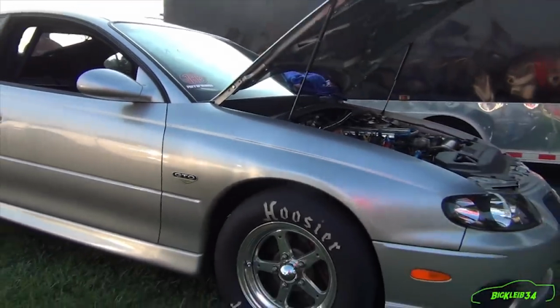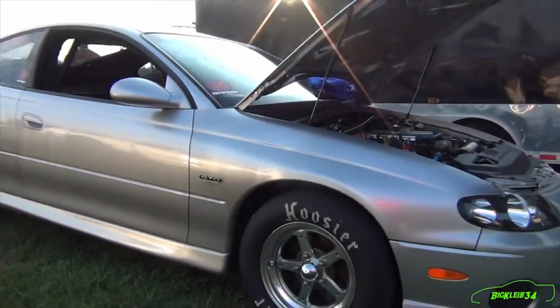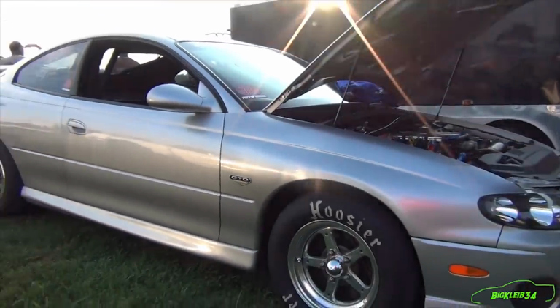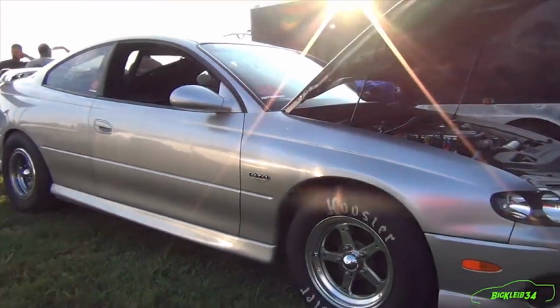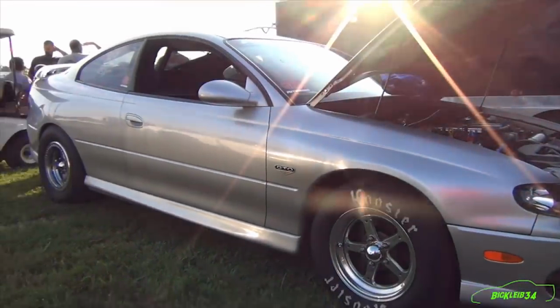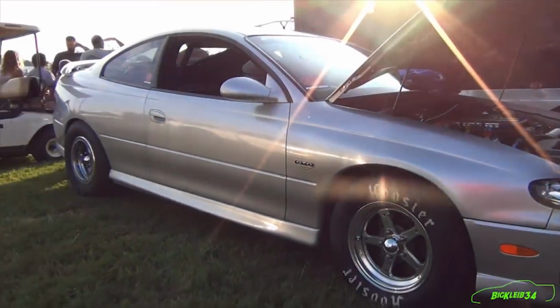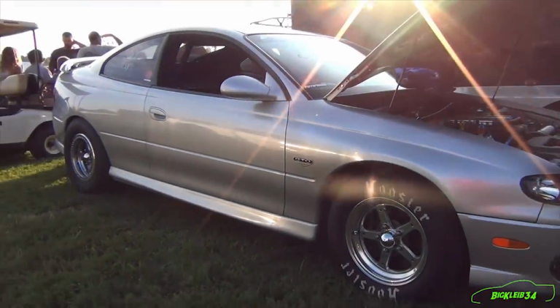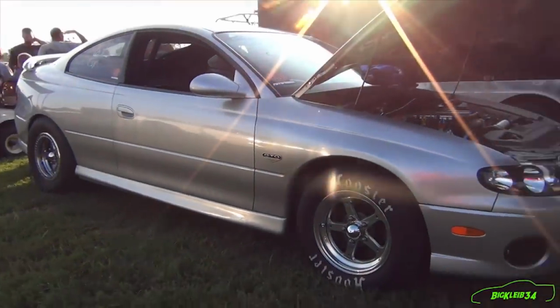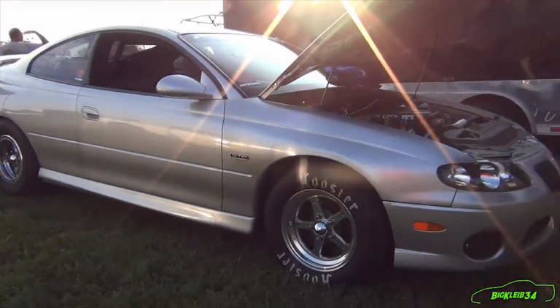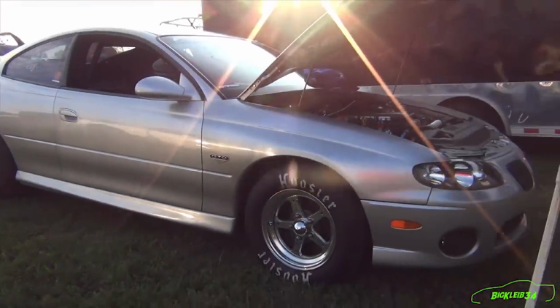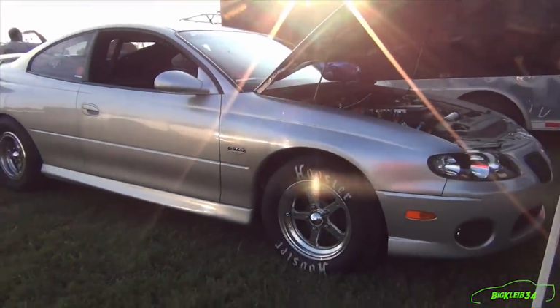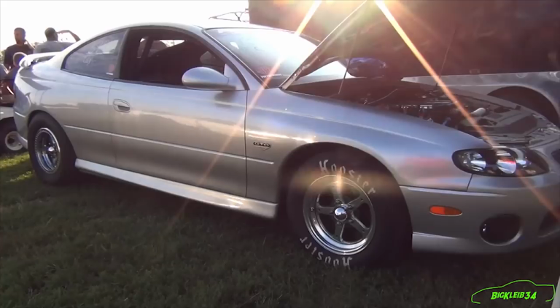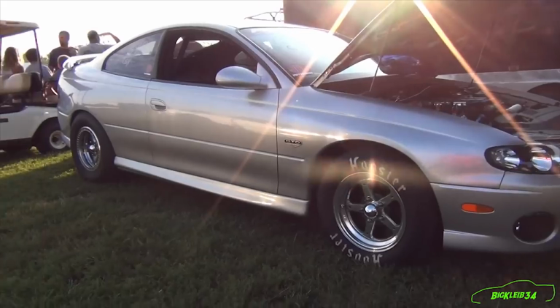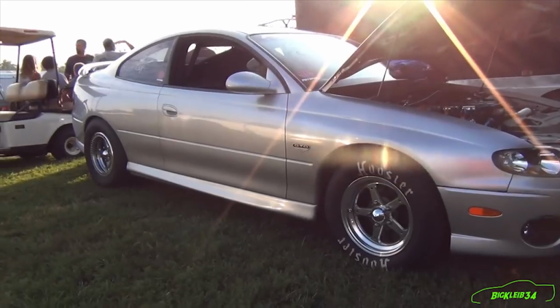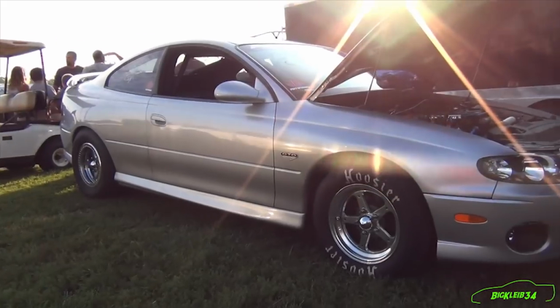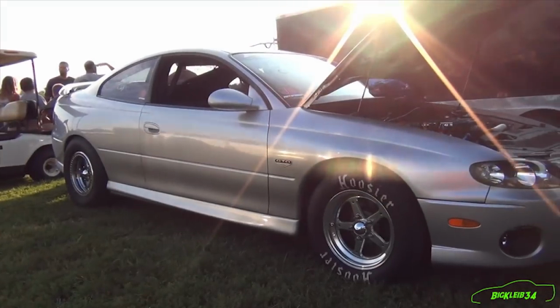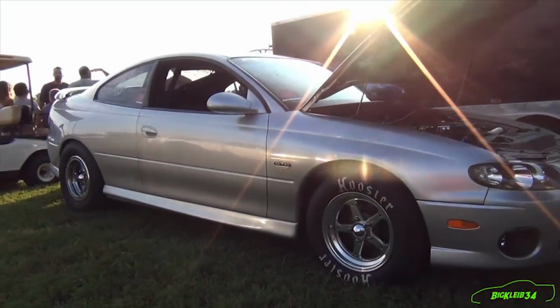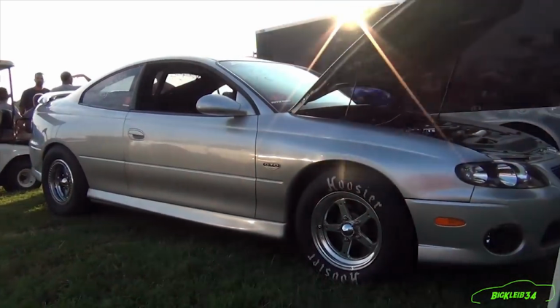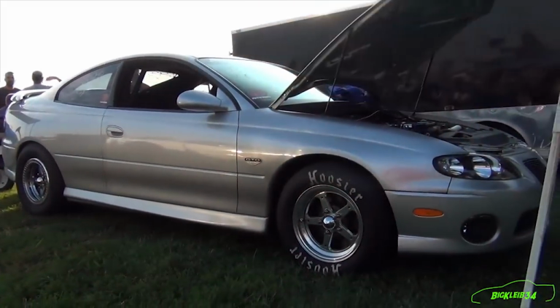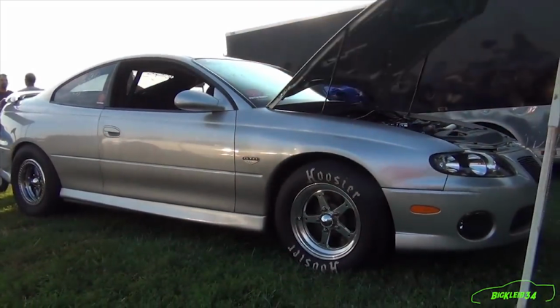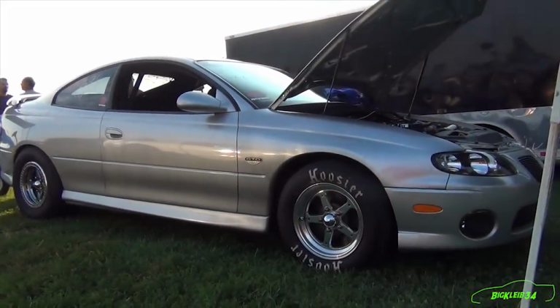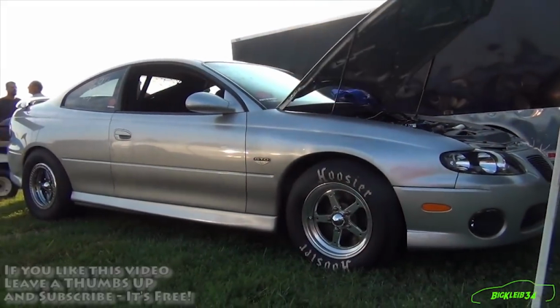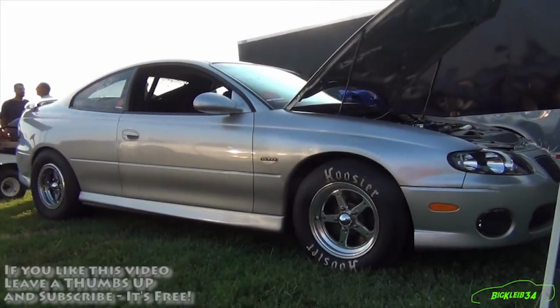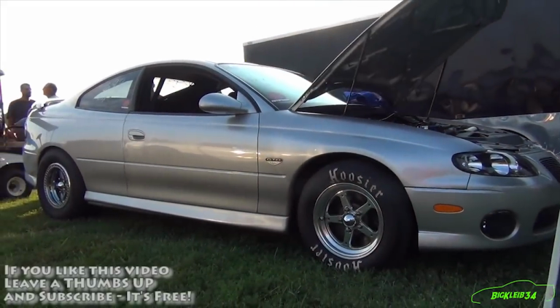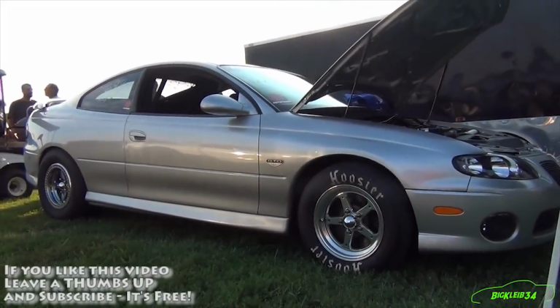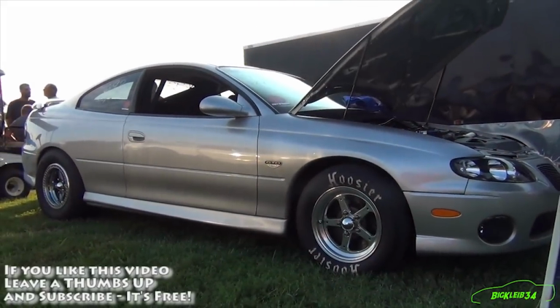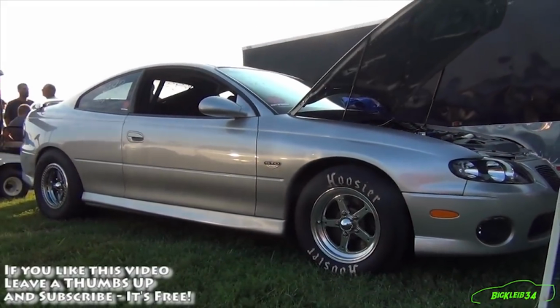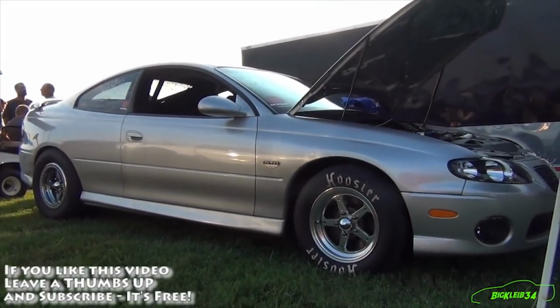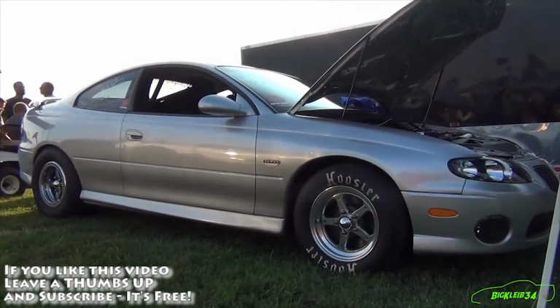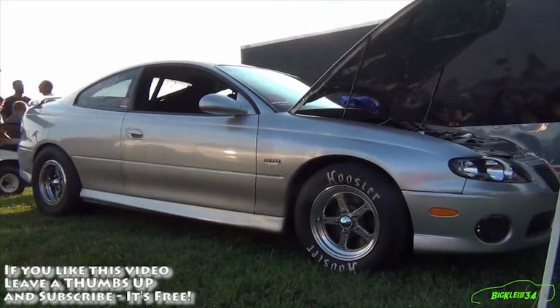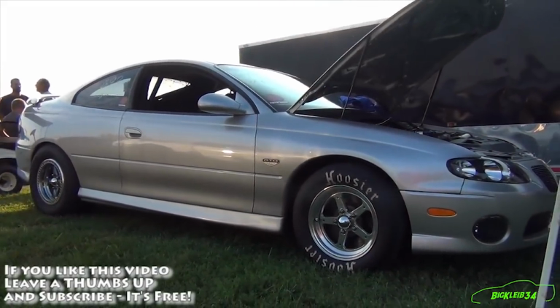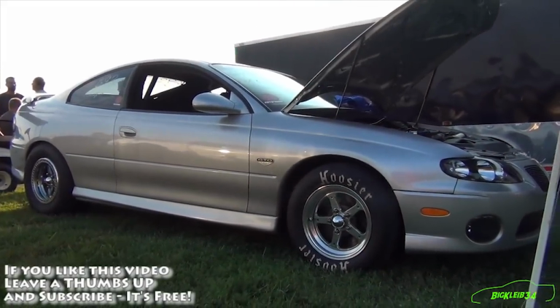So the 8.8 rear — is that still independent or is that solid? It's still independent, yeah. It's still IRS.